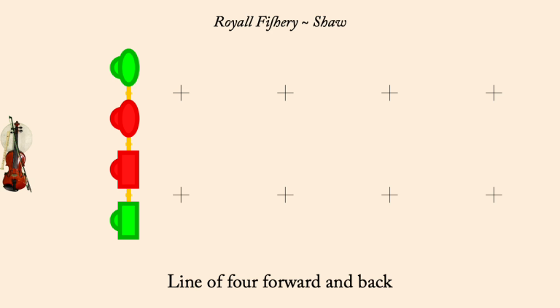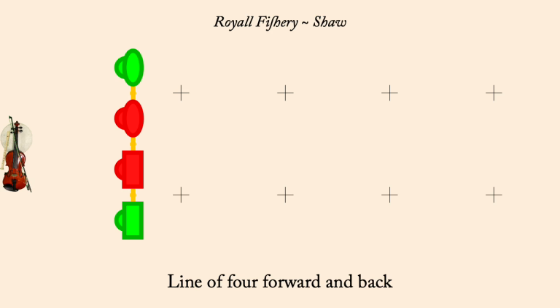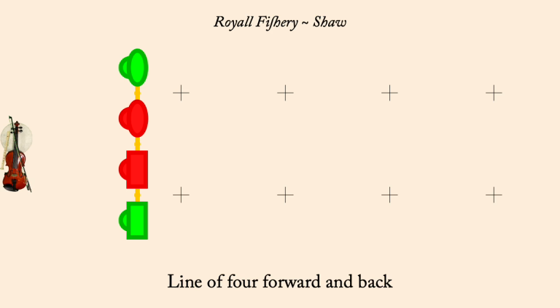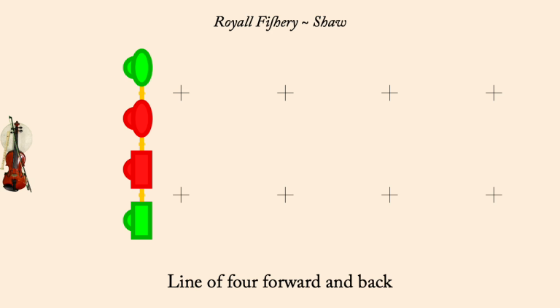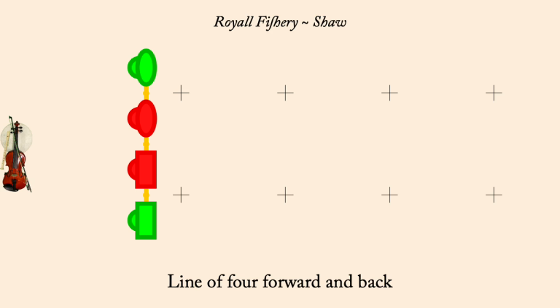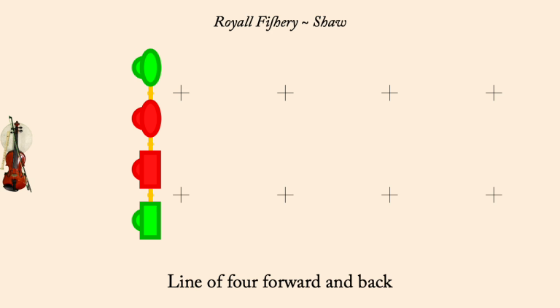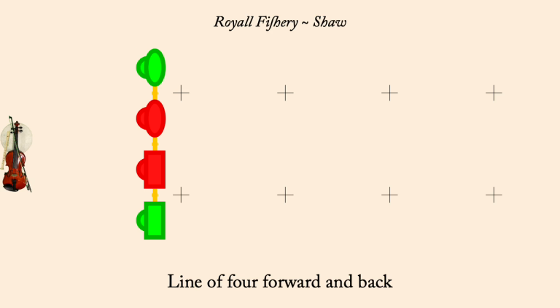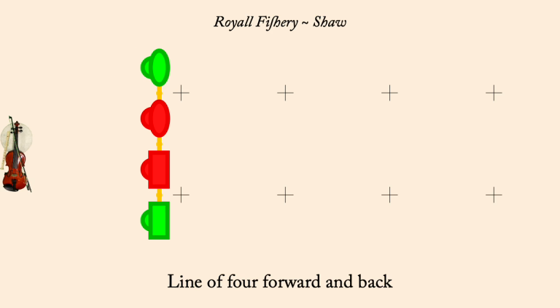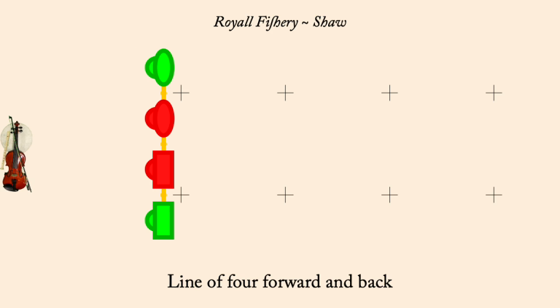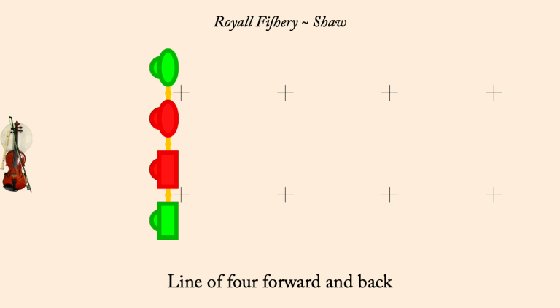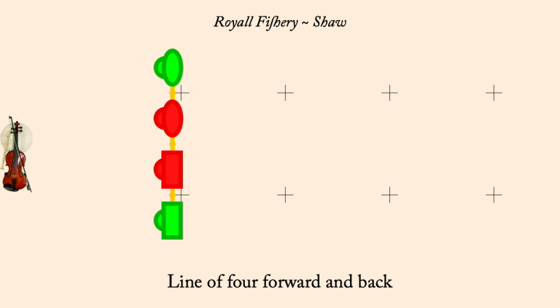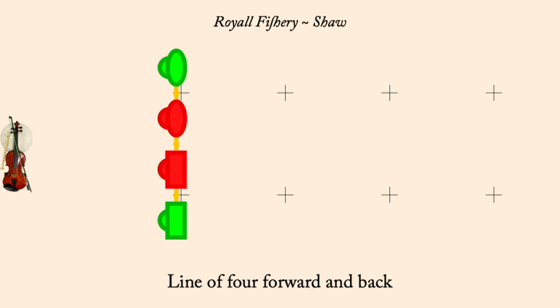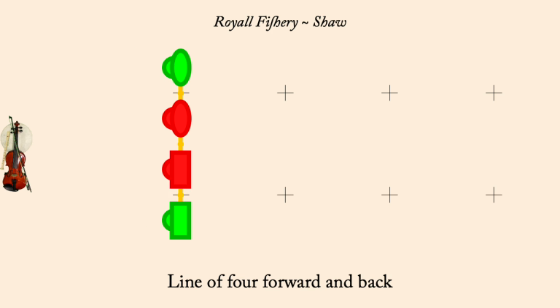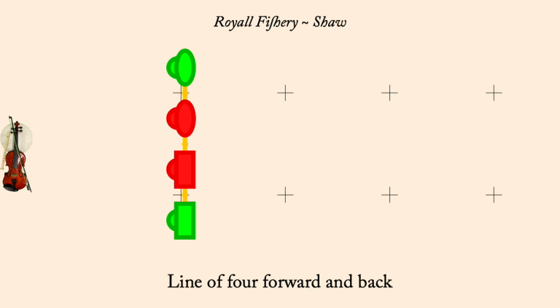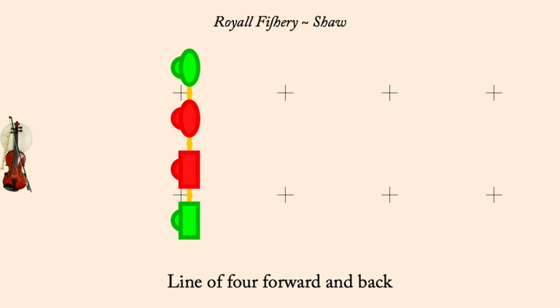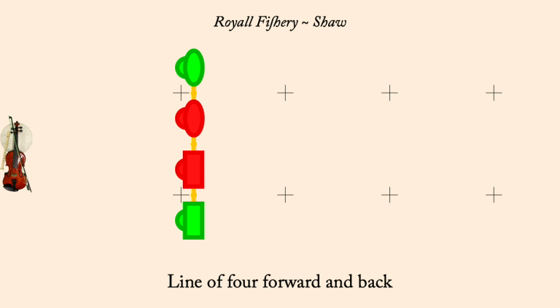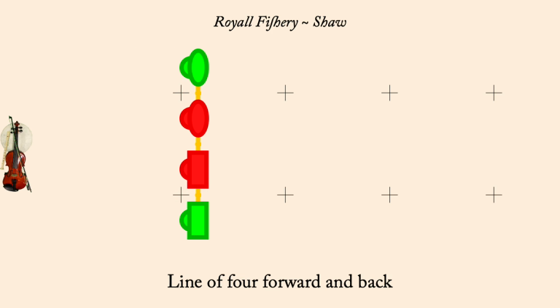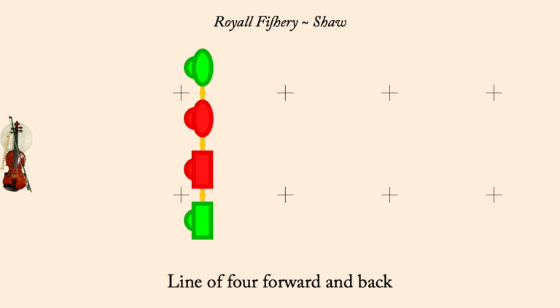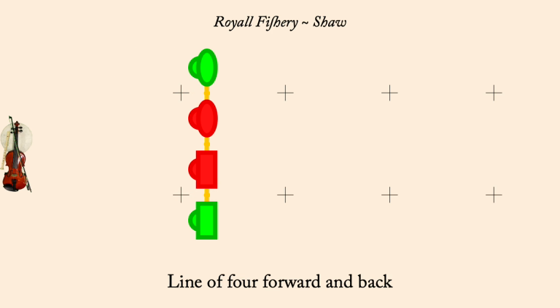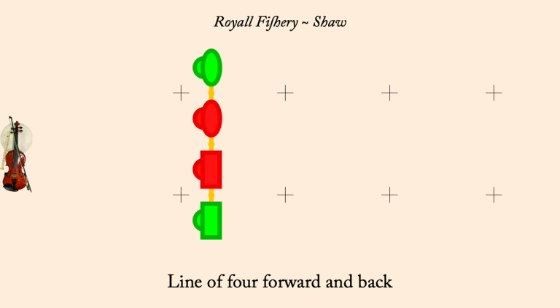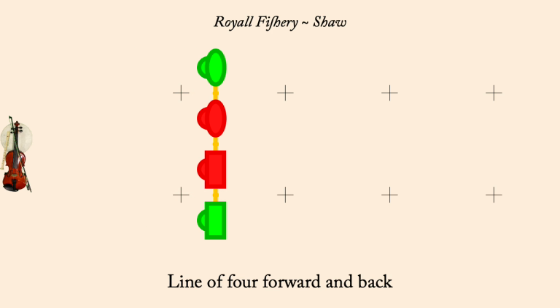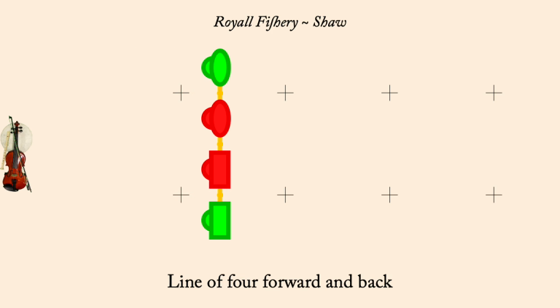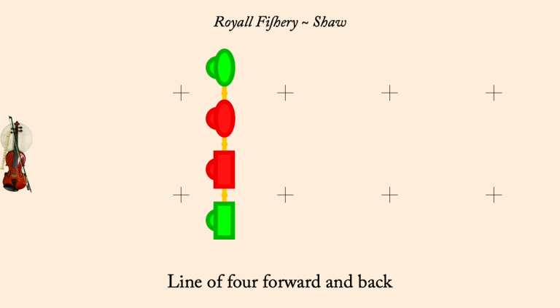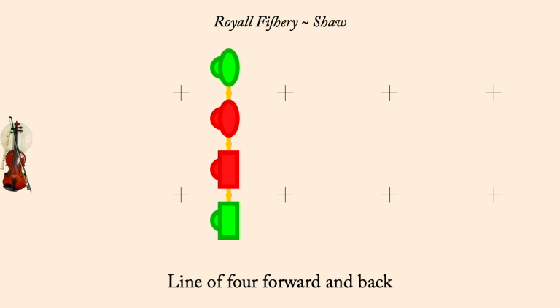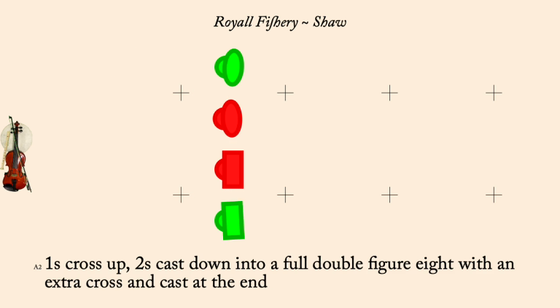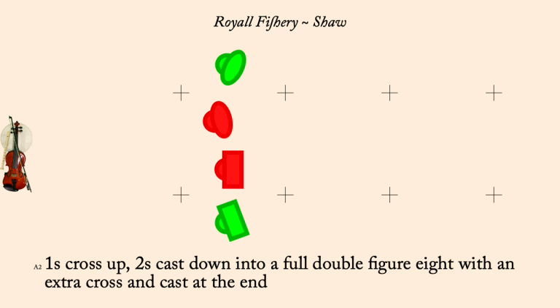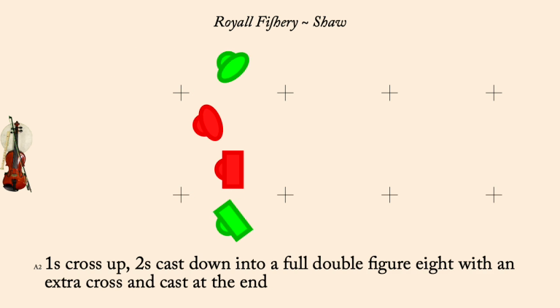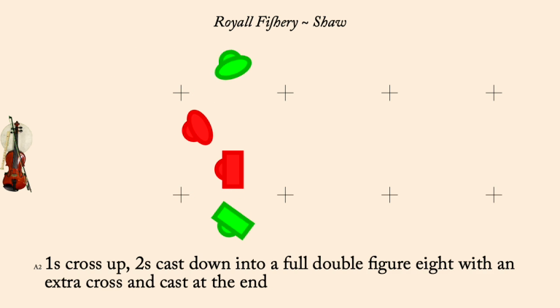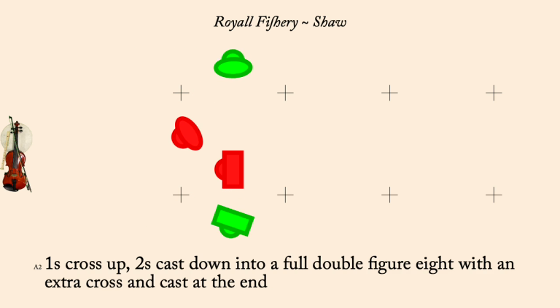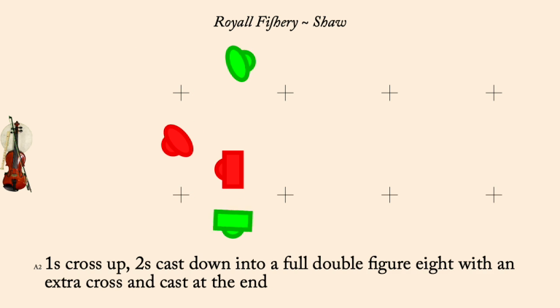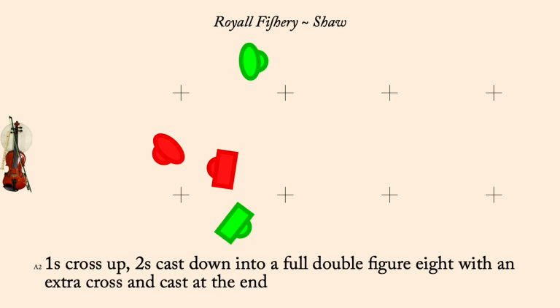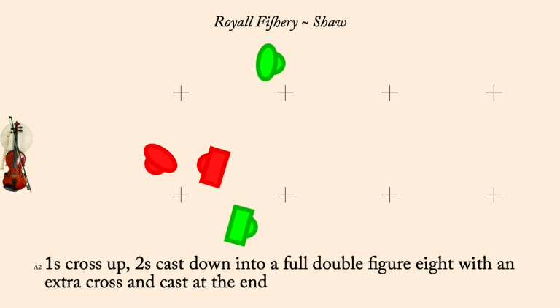Ones cross up, twos cast down, full double figure eight with an extra cross and cast.